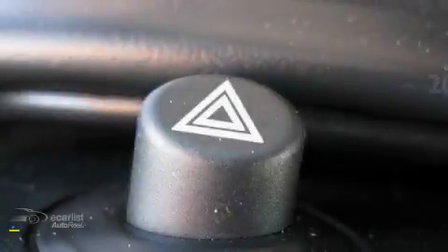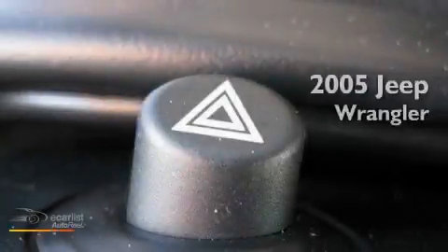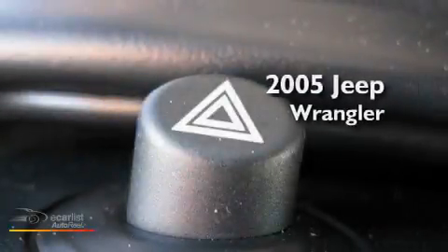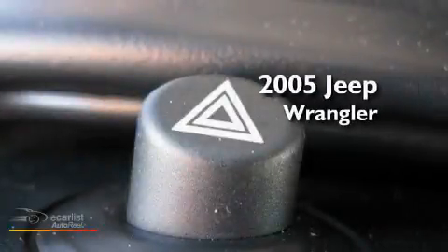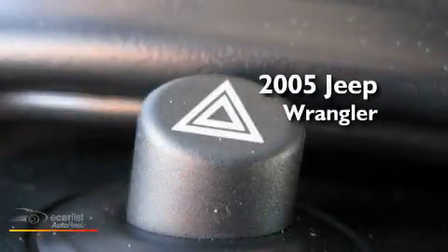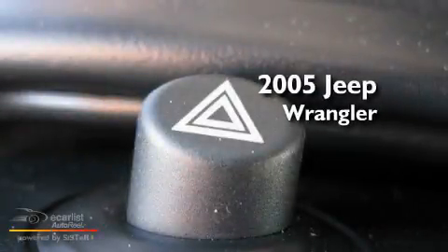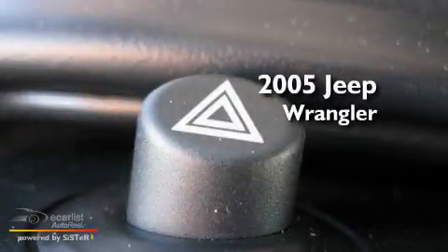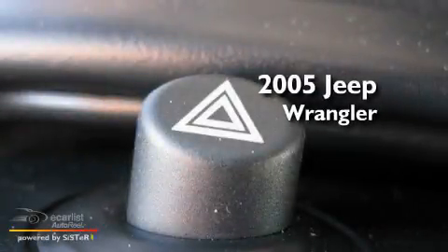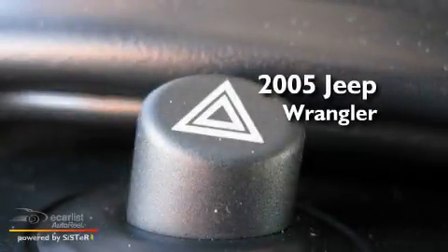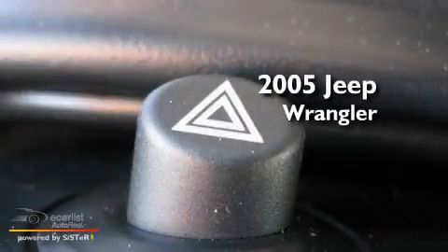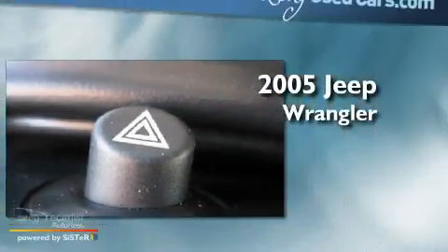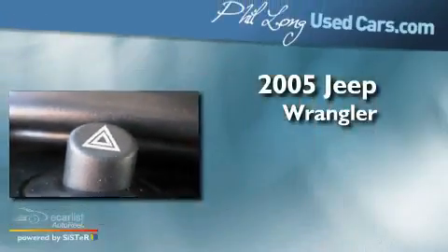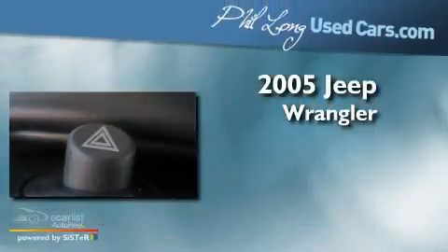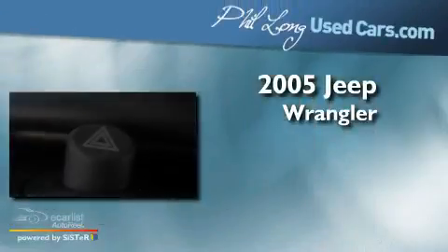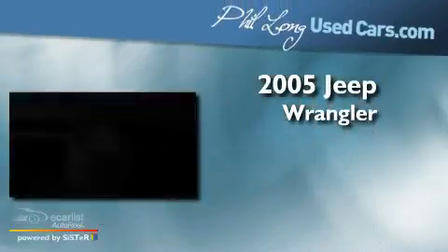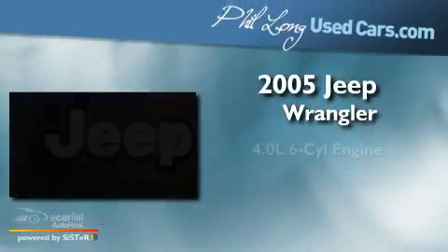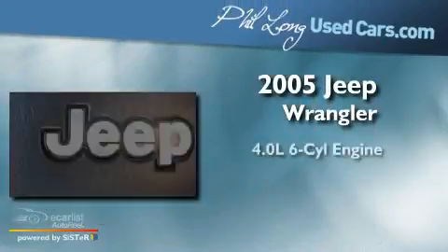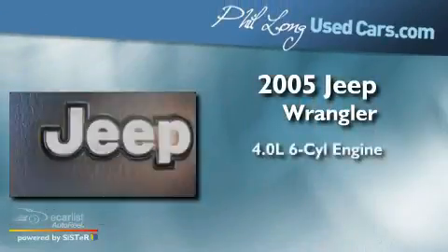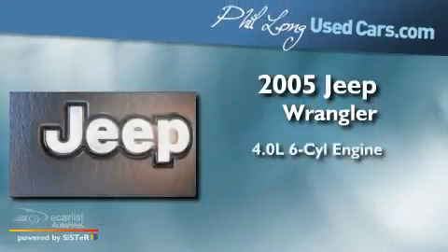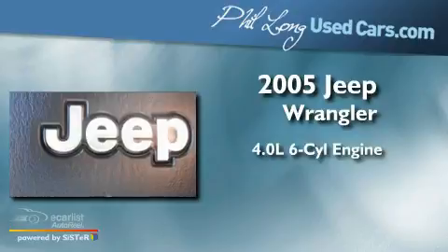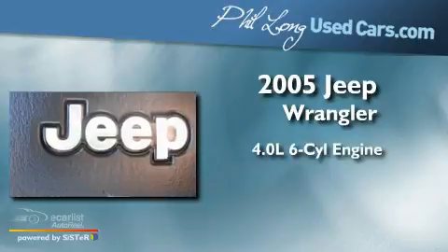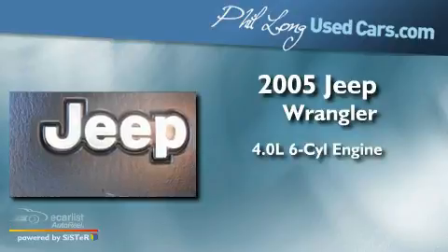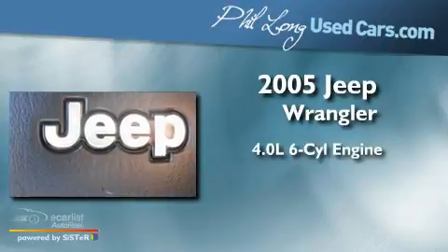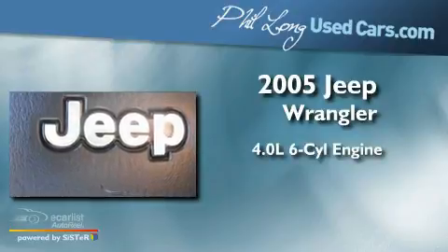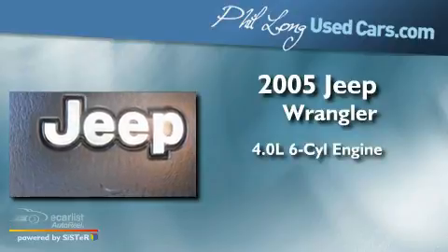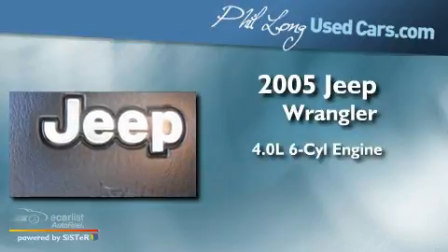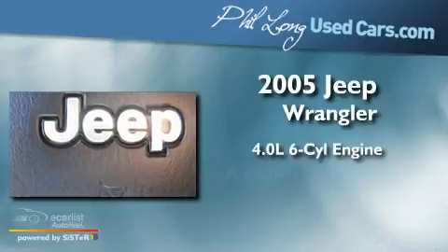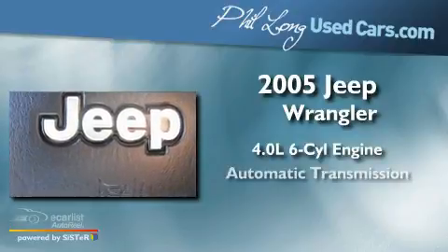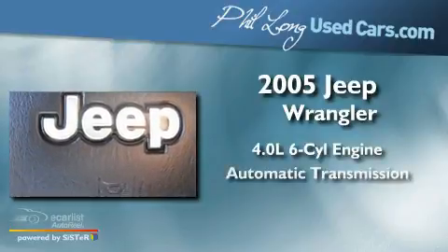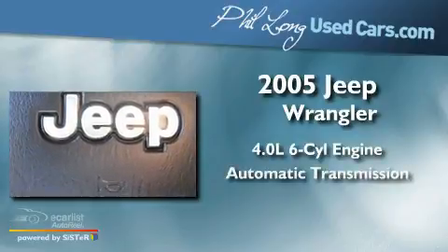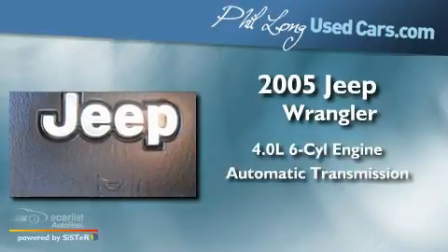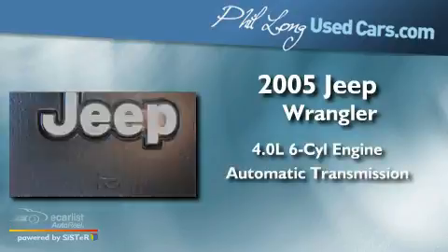This is a 2005 Jeep Wrangler. It has a 4.0-liter six-cylinder engine and an automatic transmission.